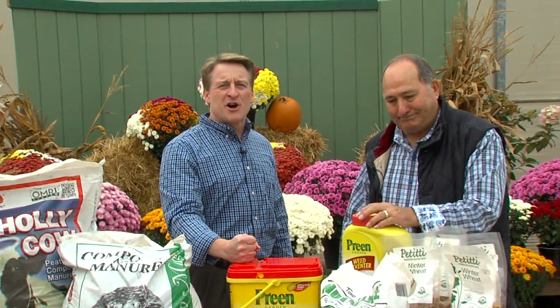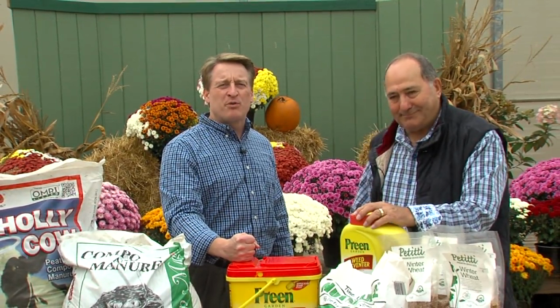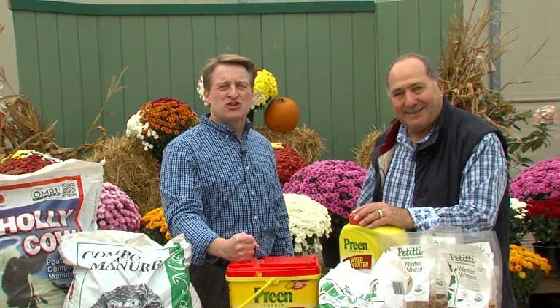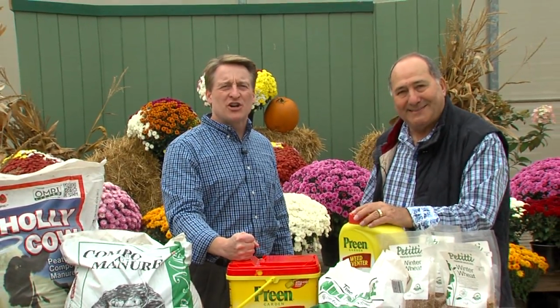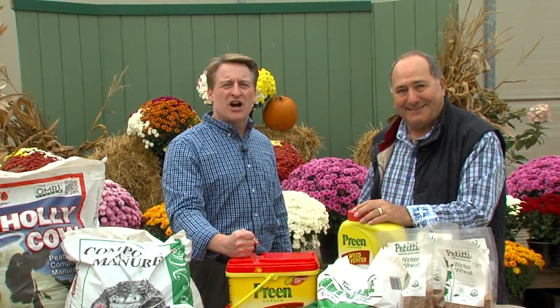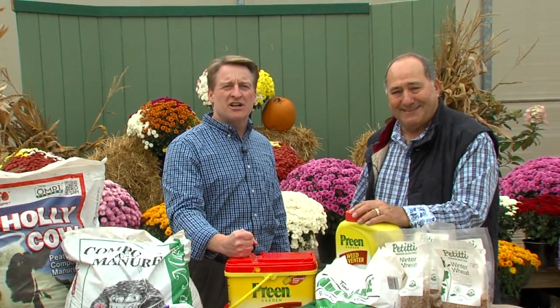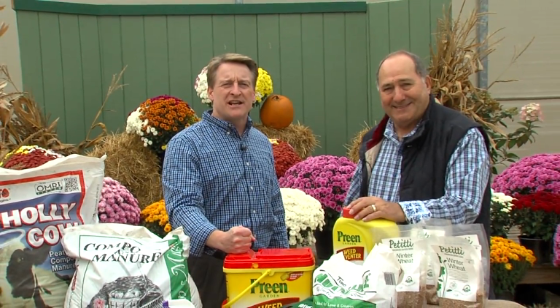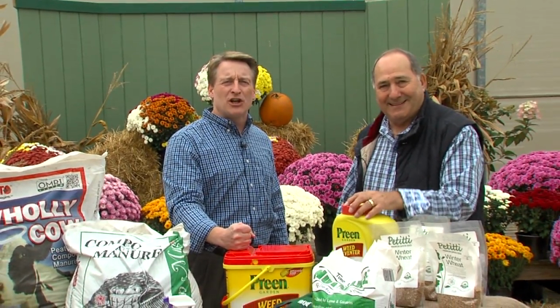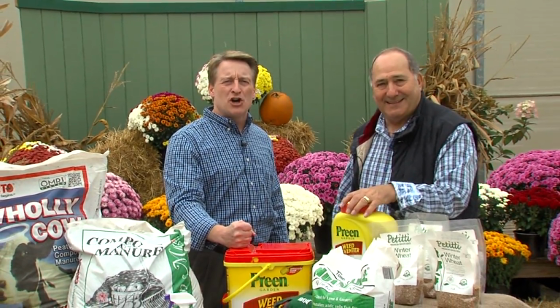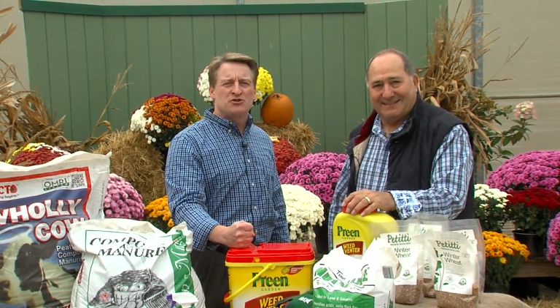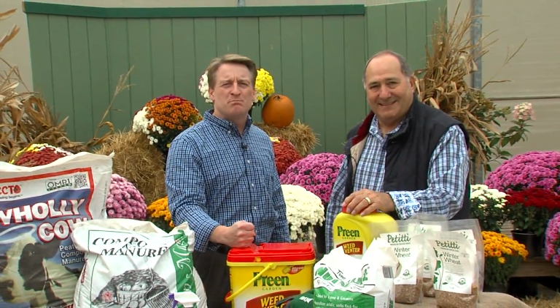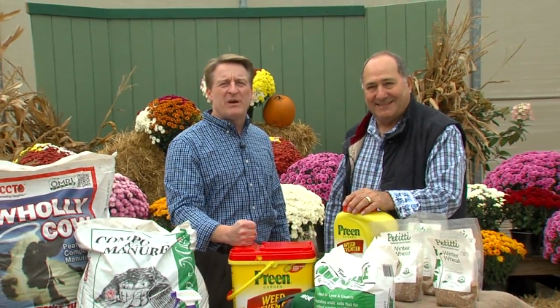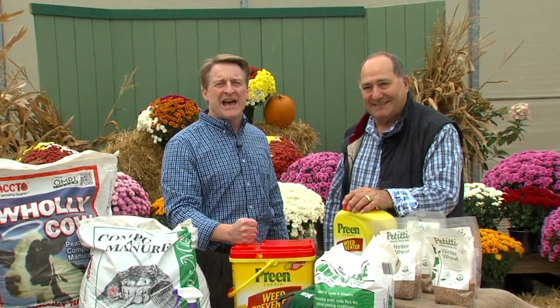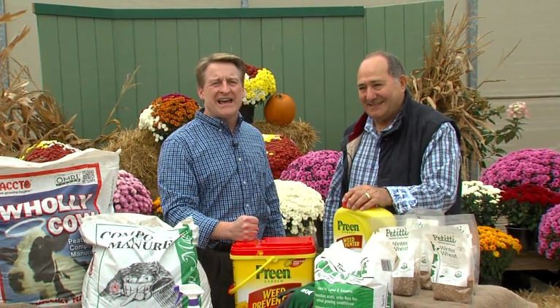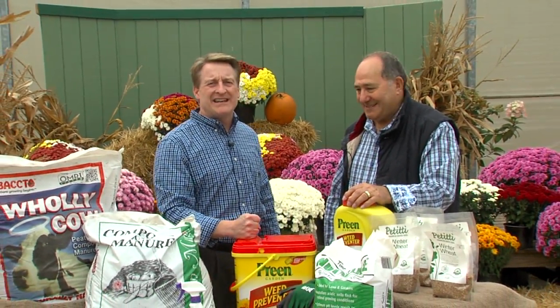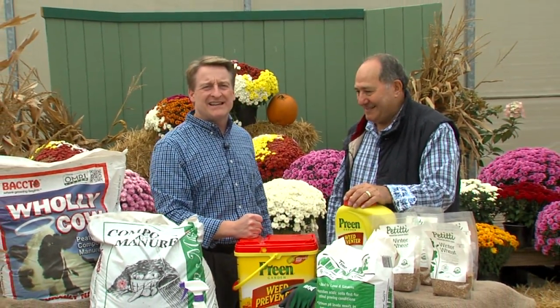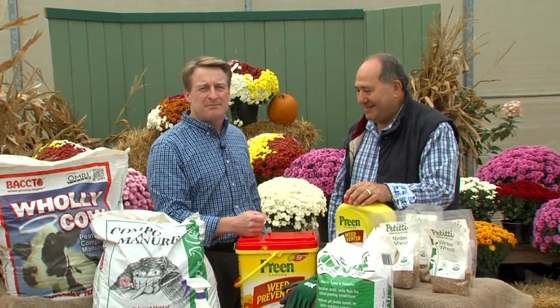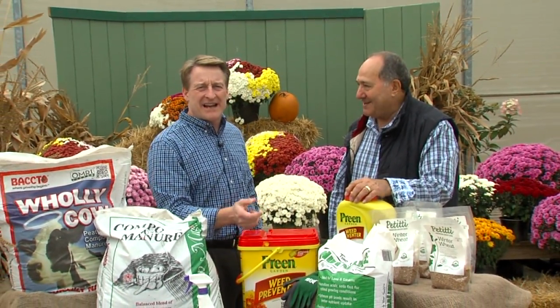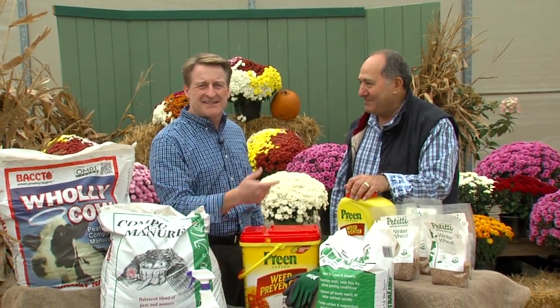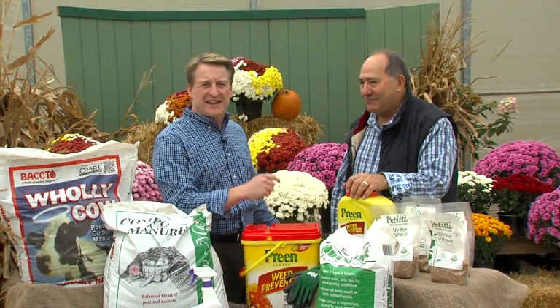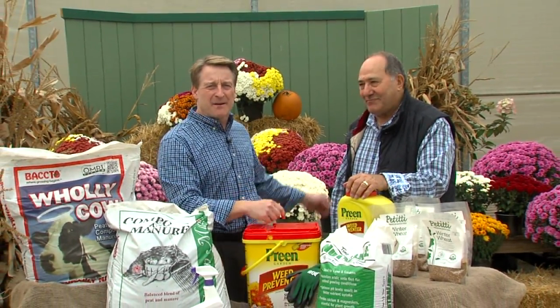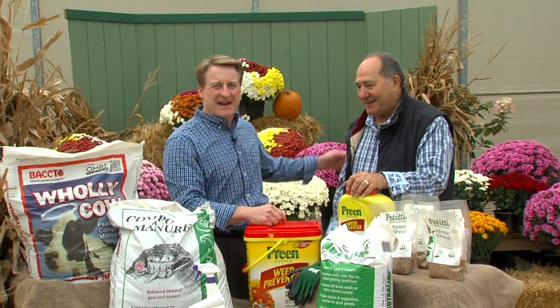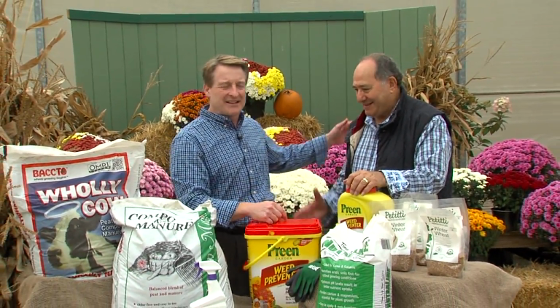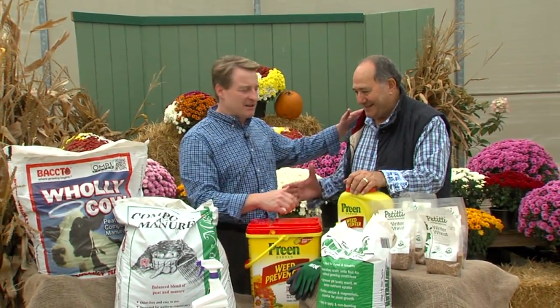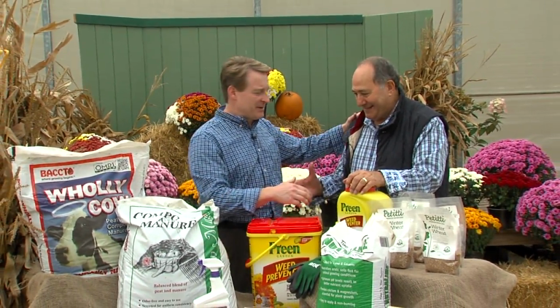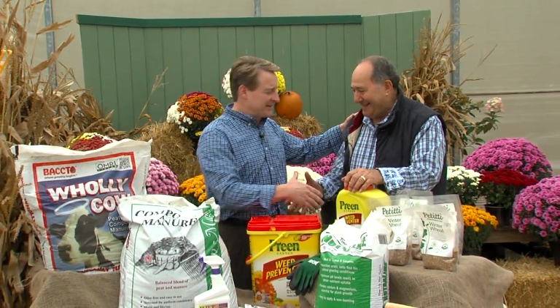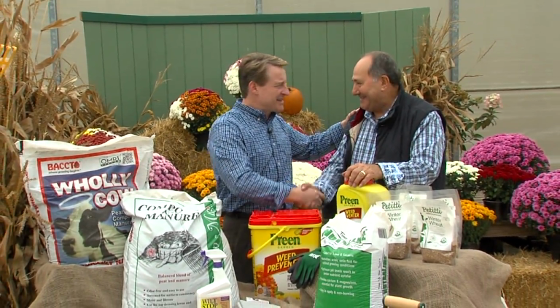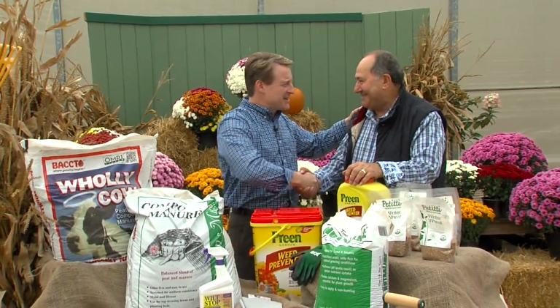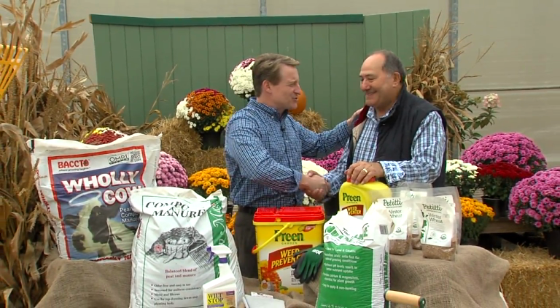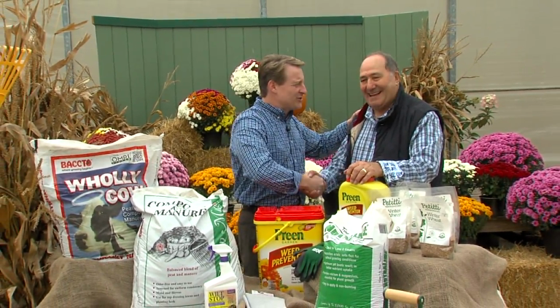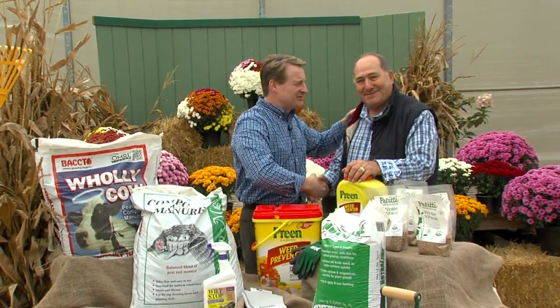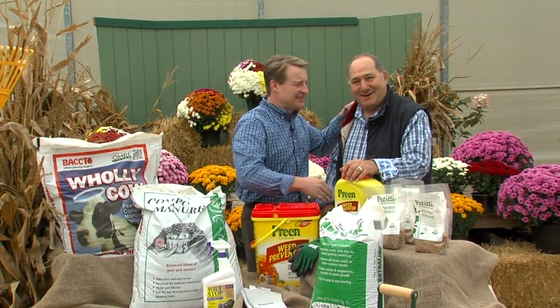So put your garden and lawn to bed by singing a lullaby. Thanks, Angelo. Thanks, Lars.